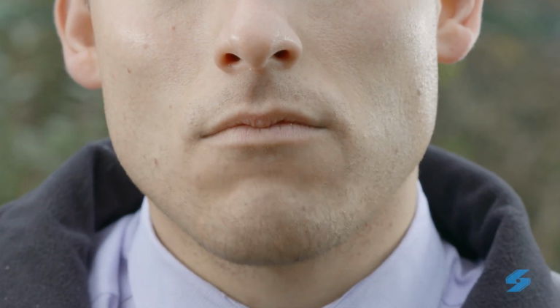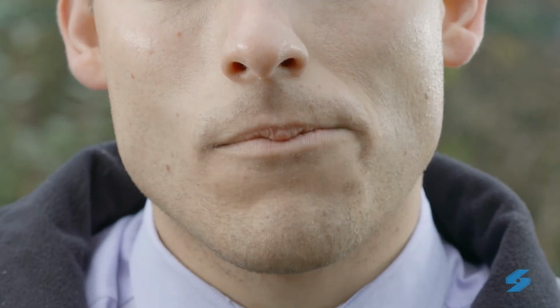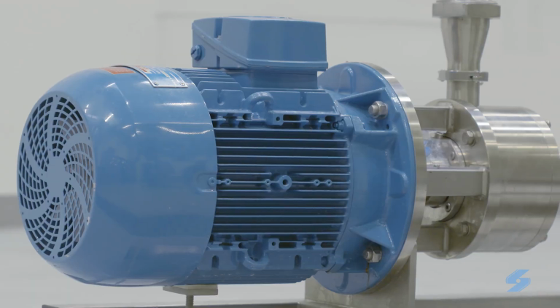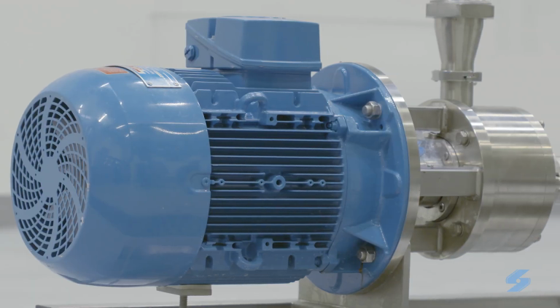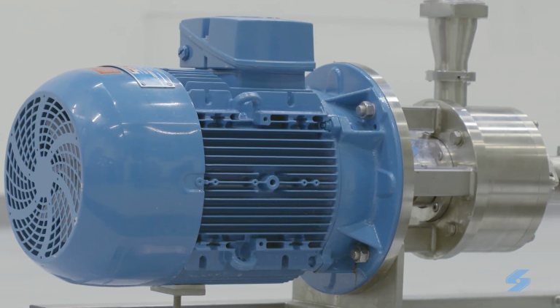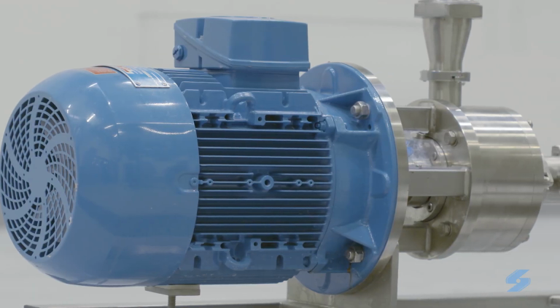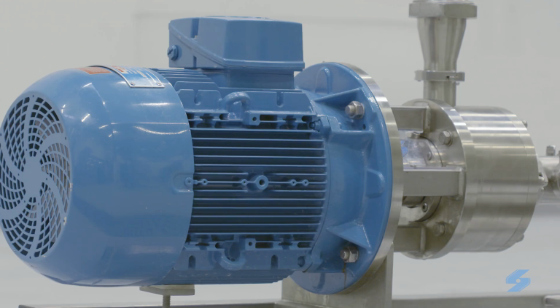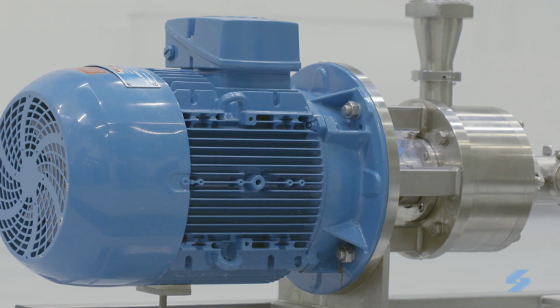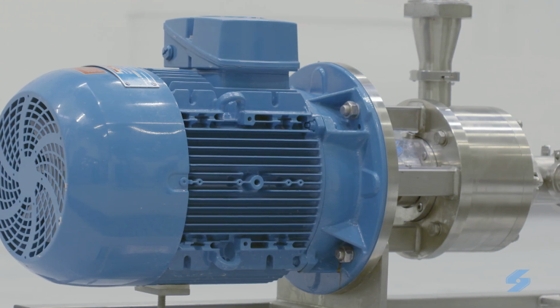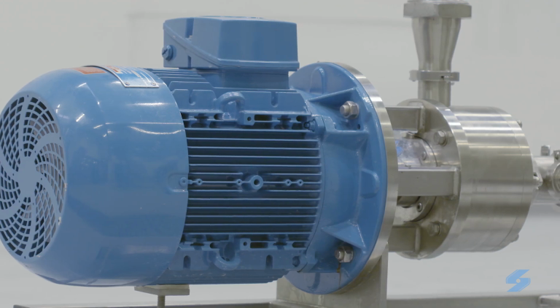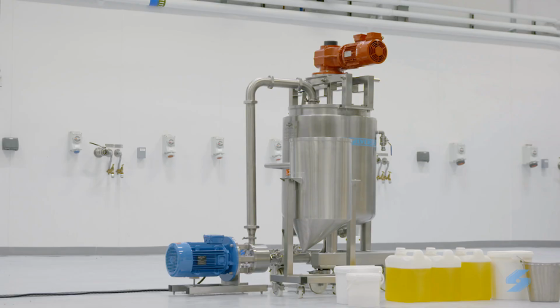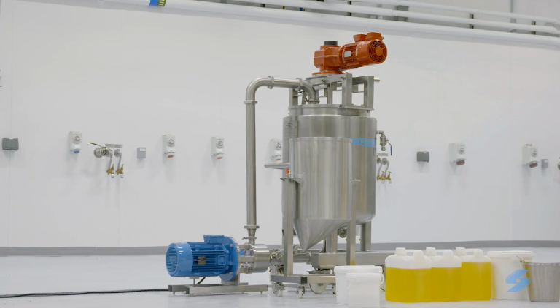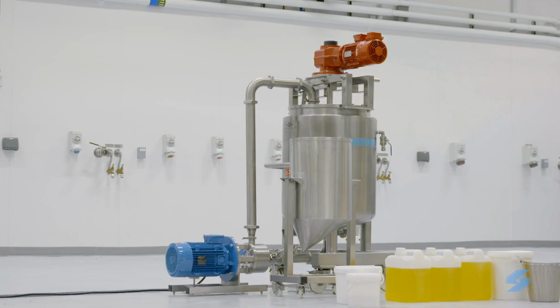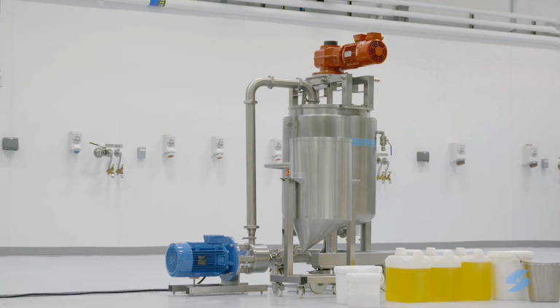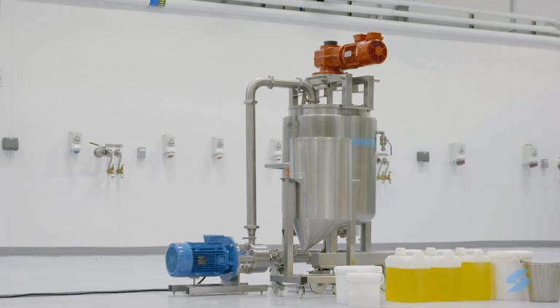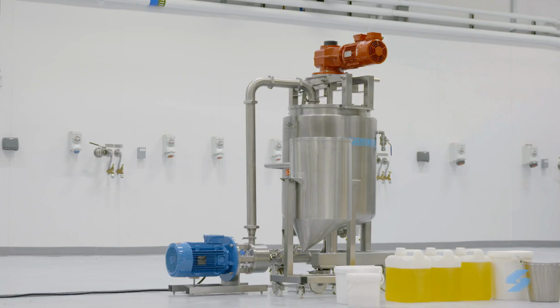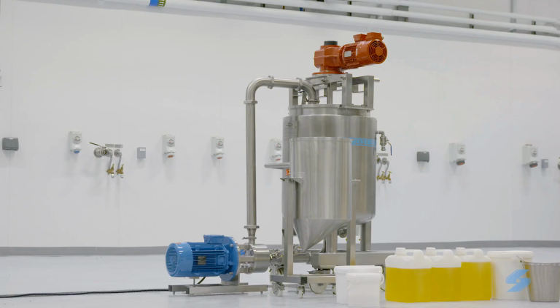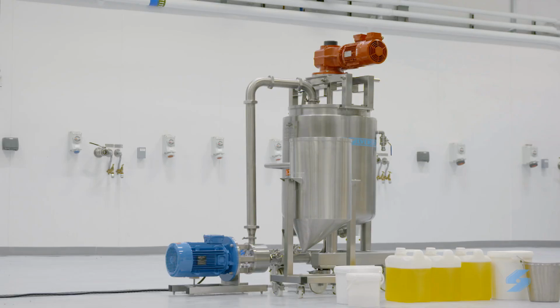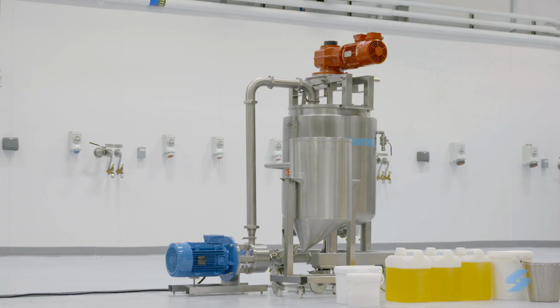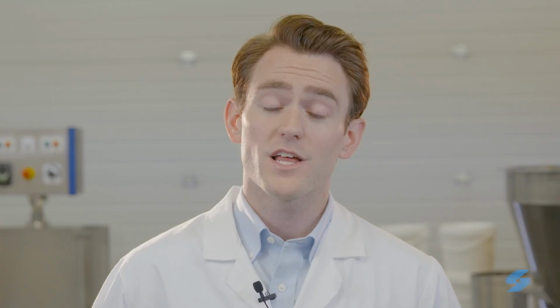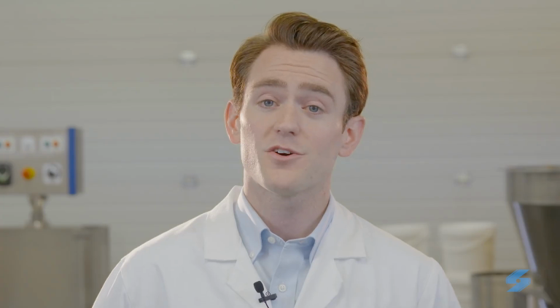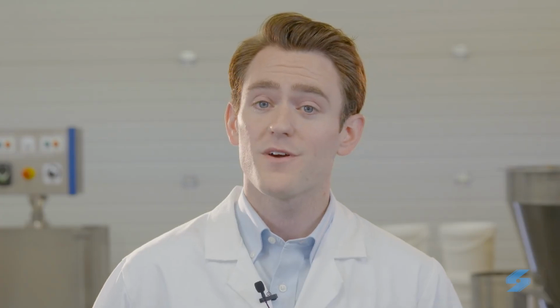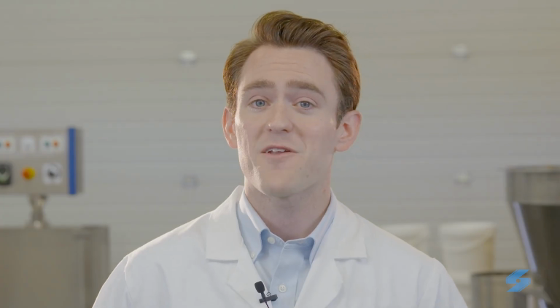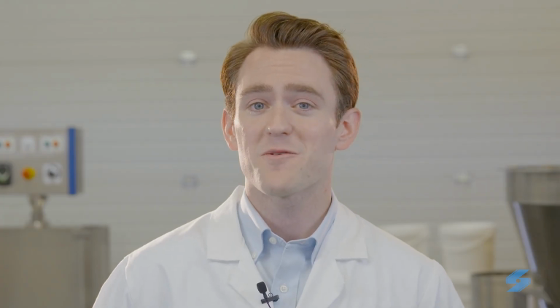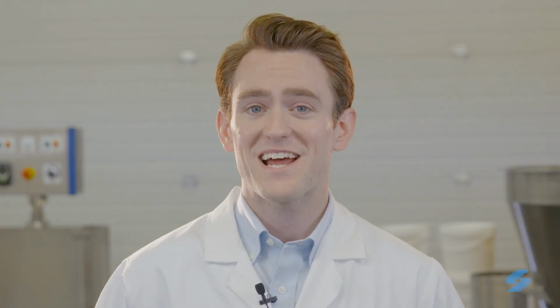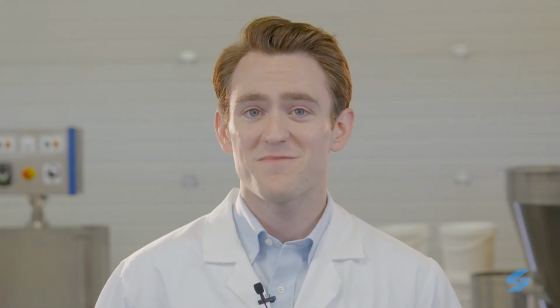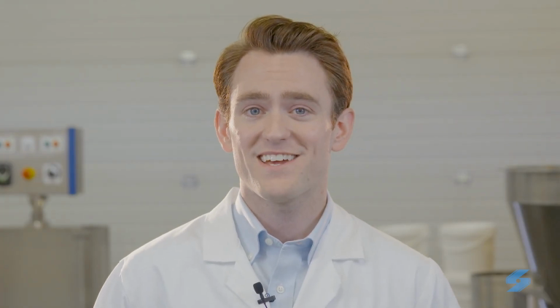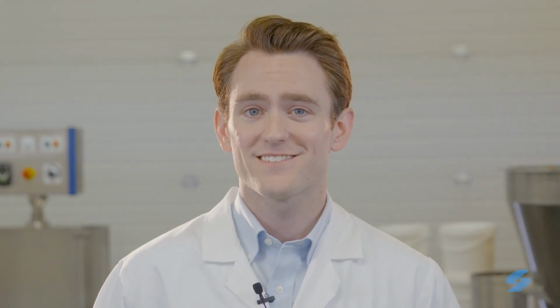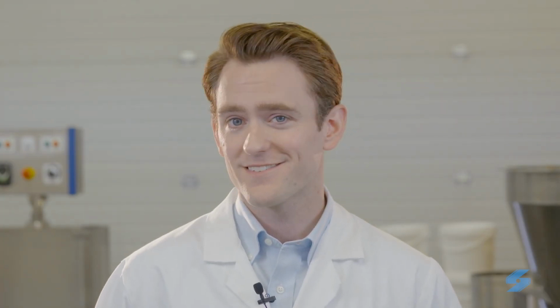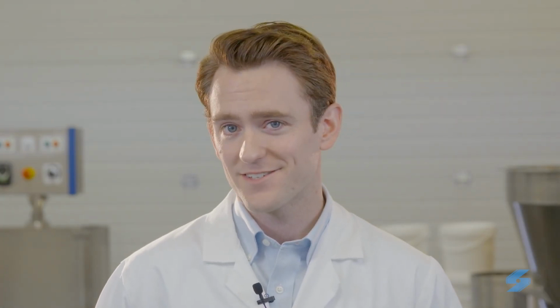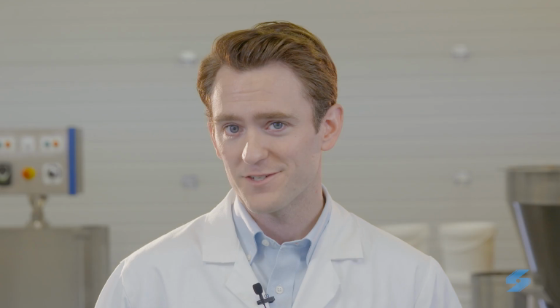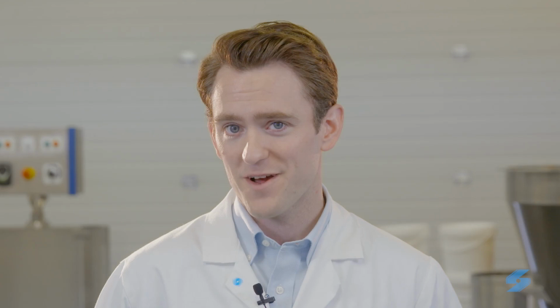A high shear Silverson in-line mixer is ideal for this process. Let's show you how to make a batch of mayonnaise the Silverson way.